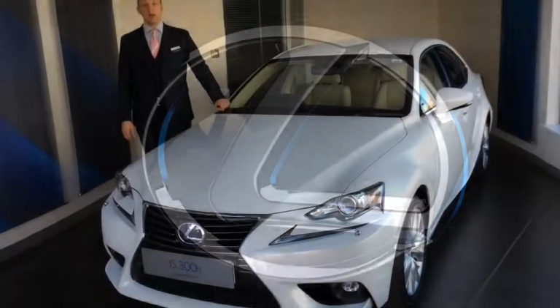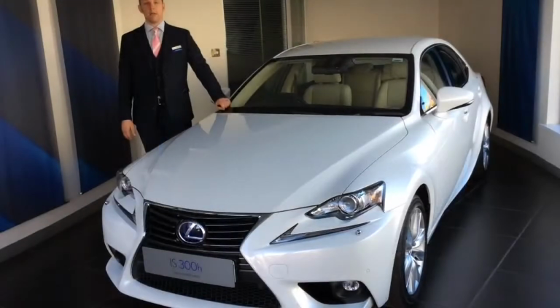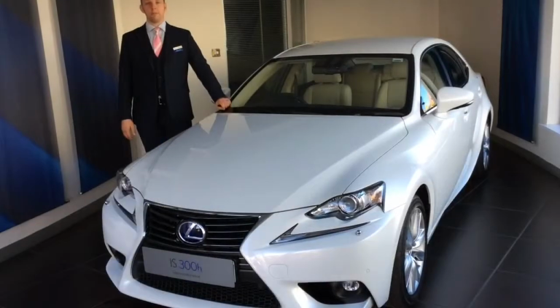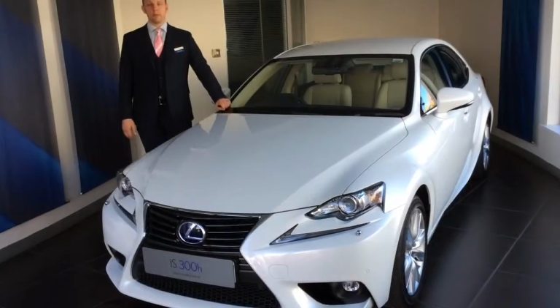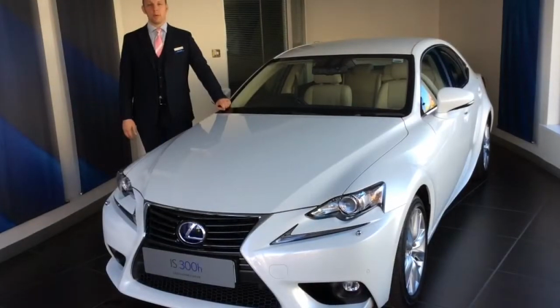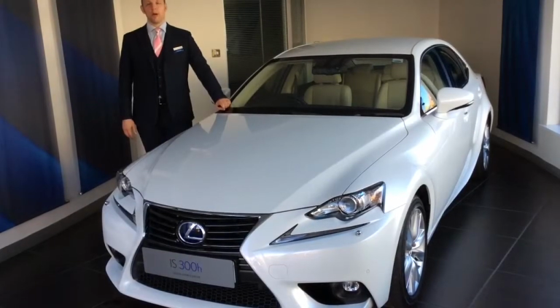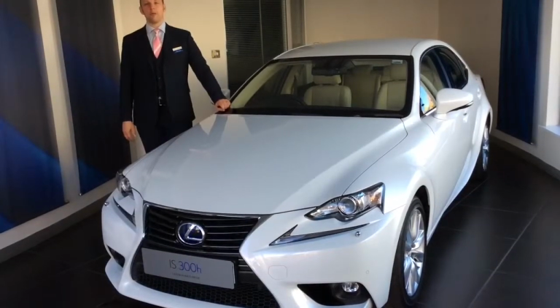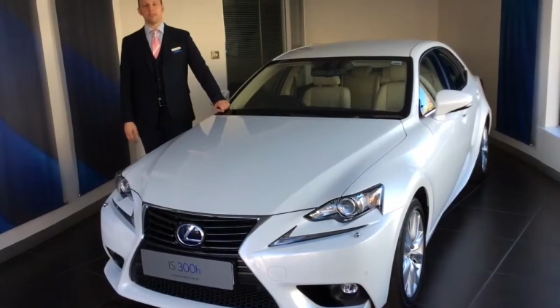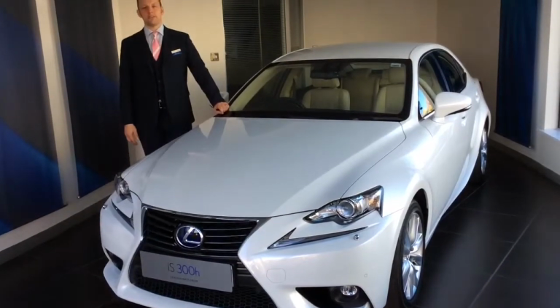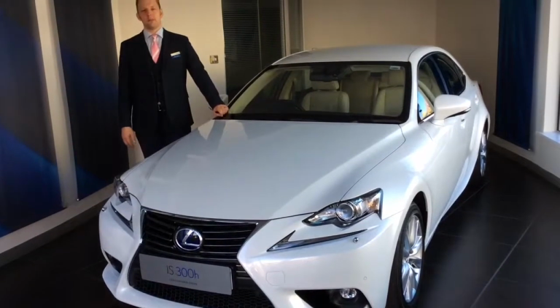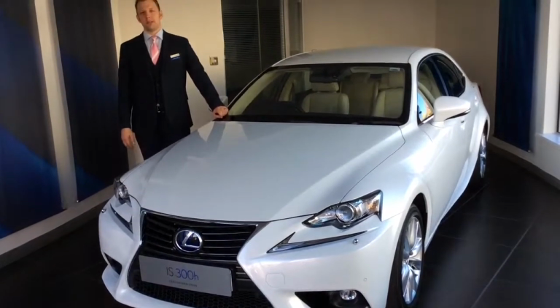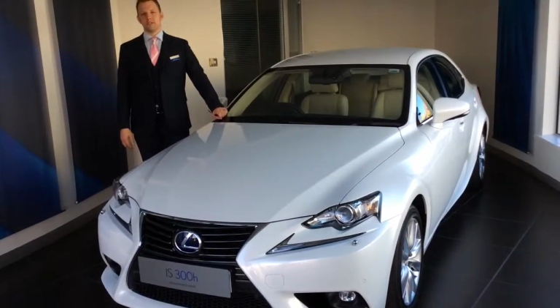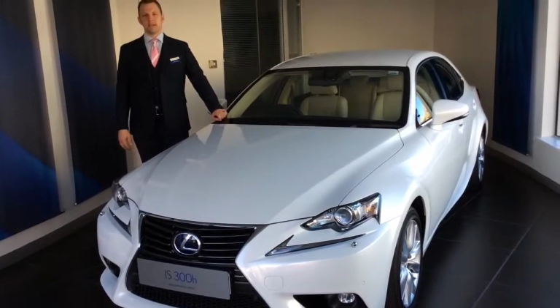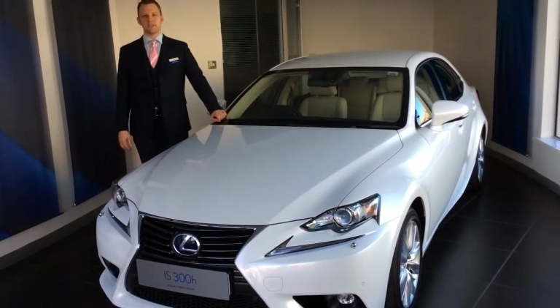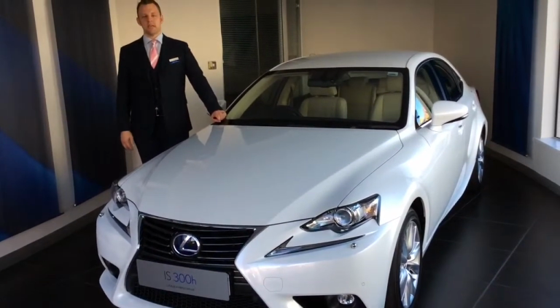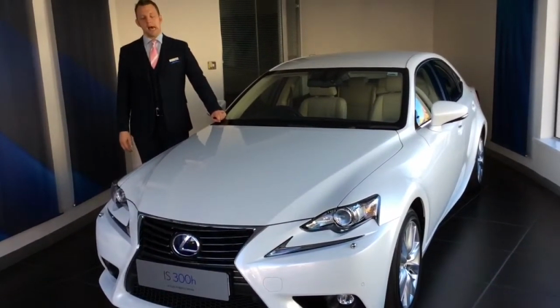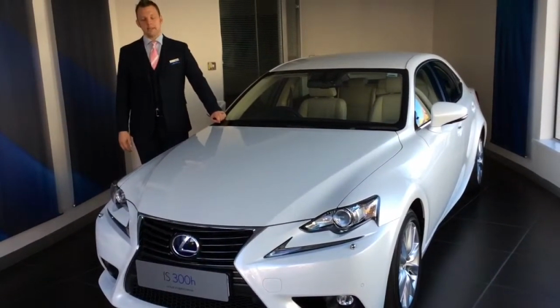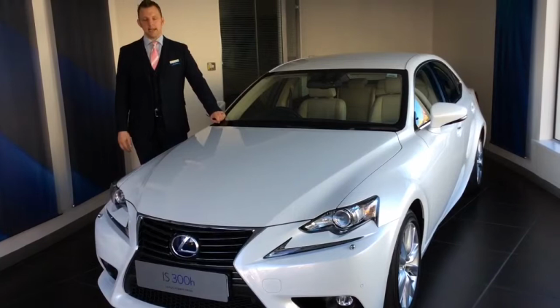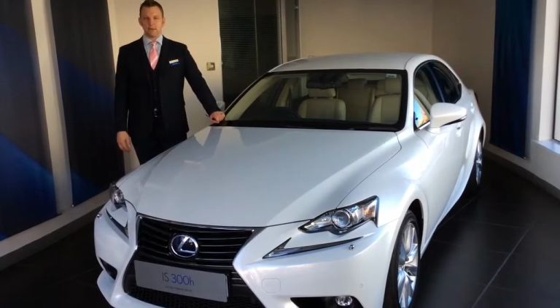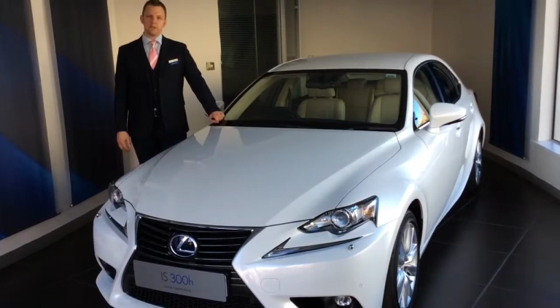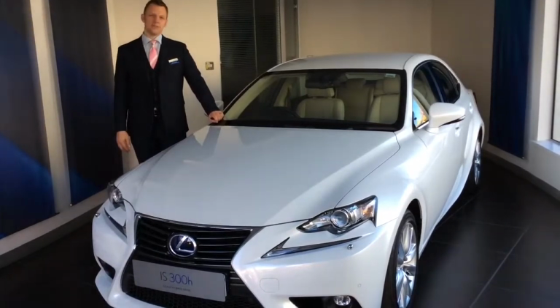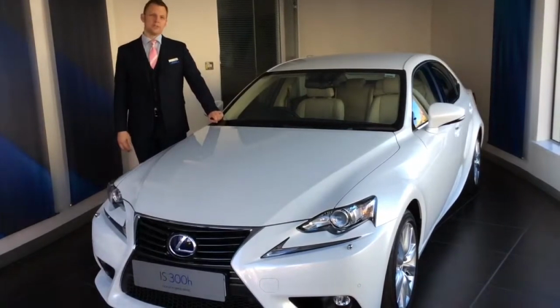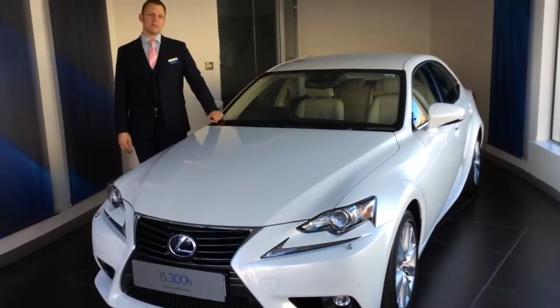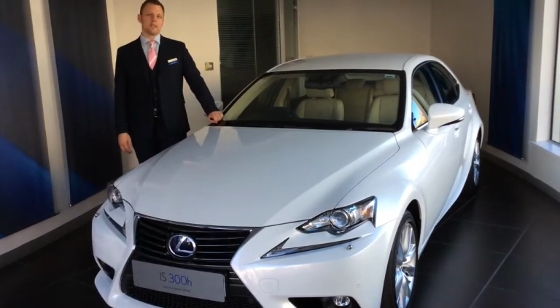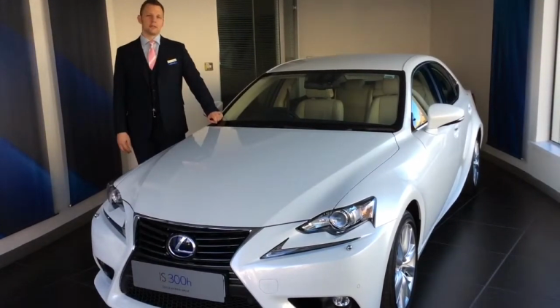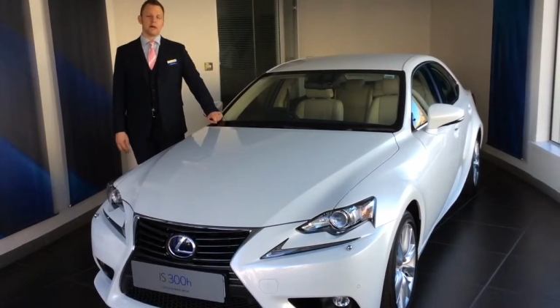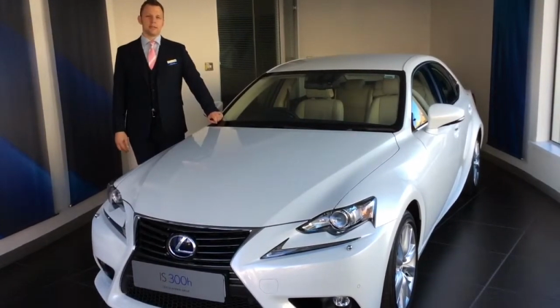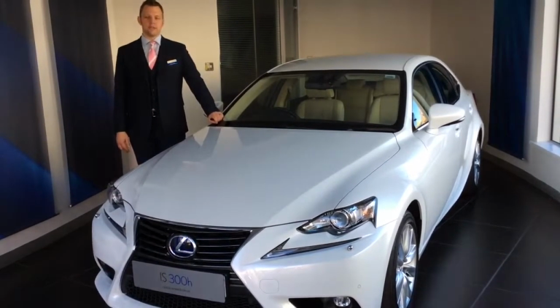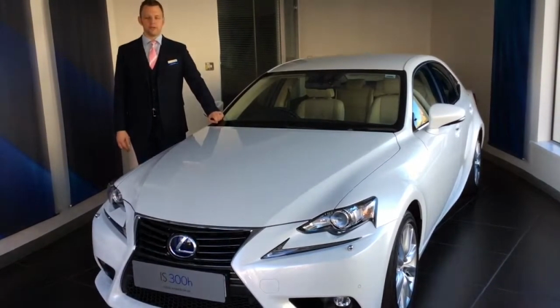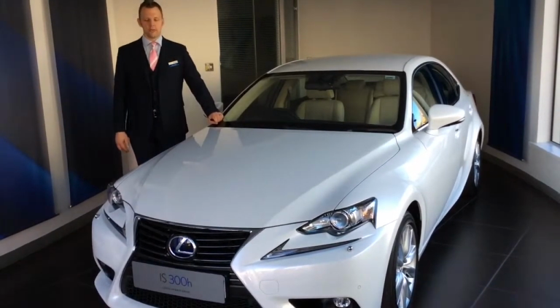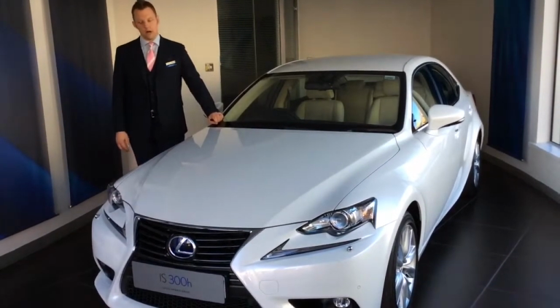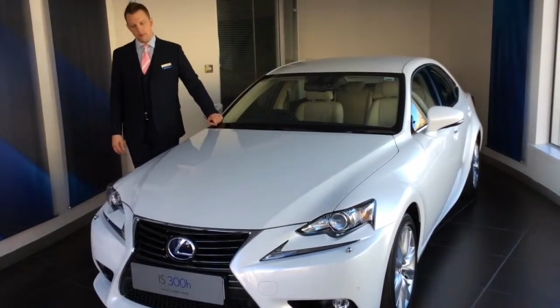Hello, my name is William Clarke, Business Development Manager for Lexus, and today I'm going to introduce you to the Lexus IS300 Hybrid.